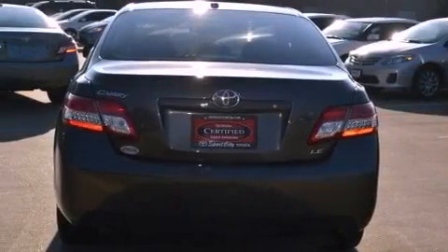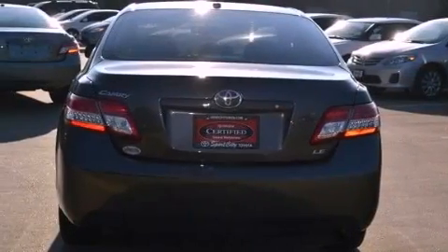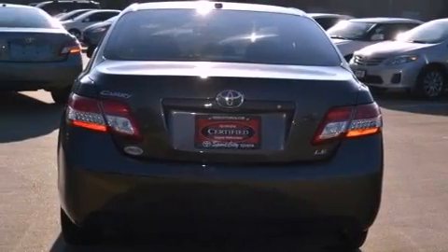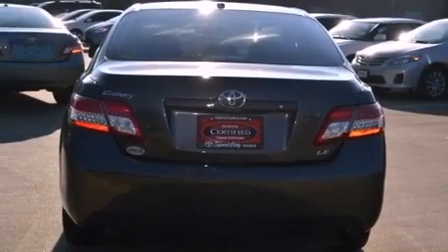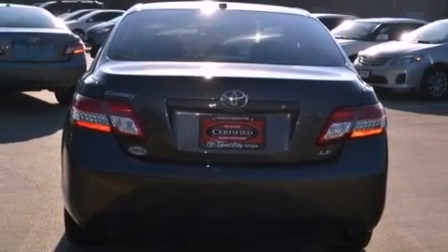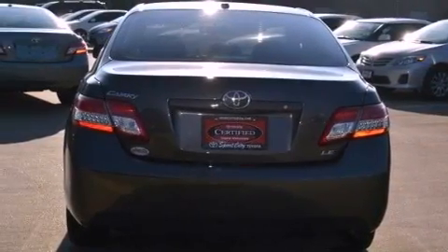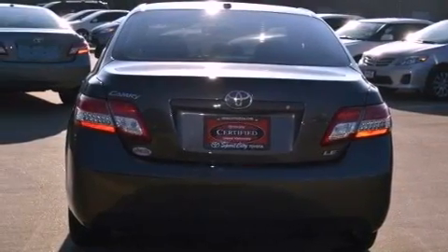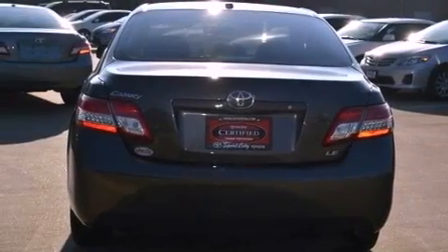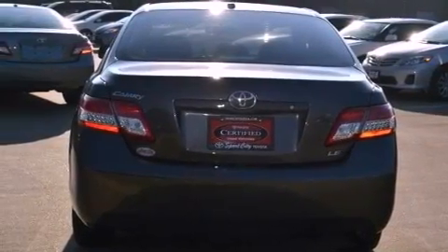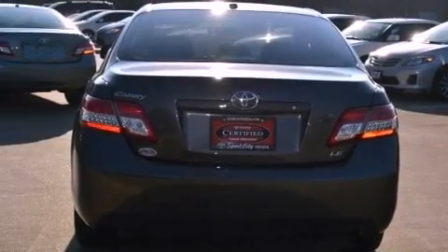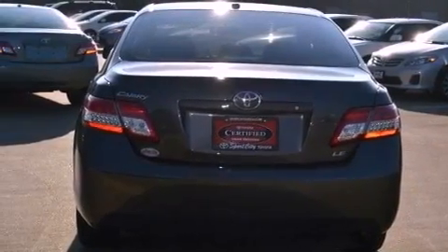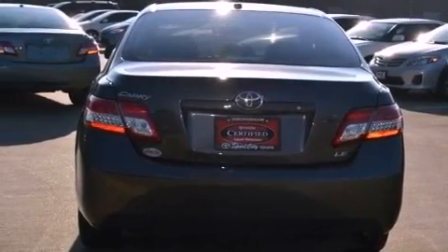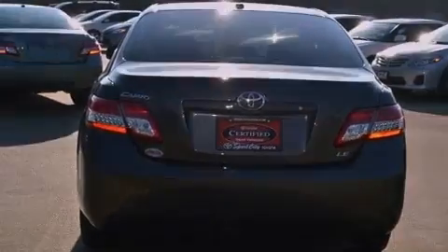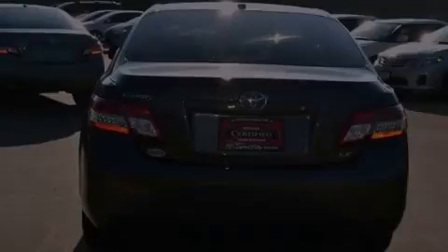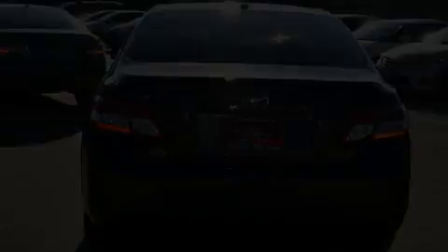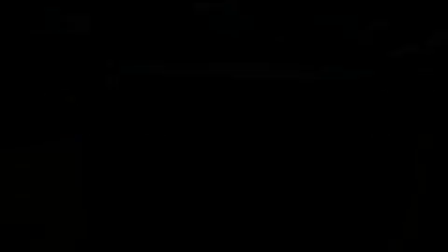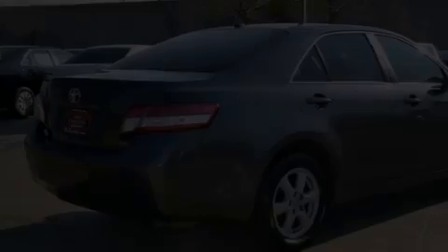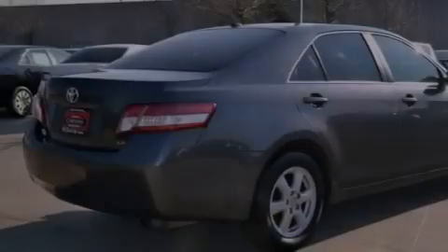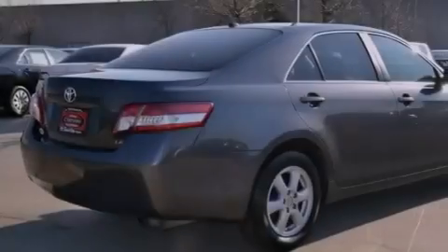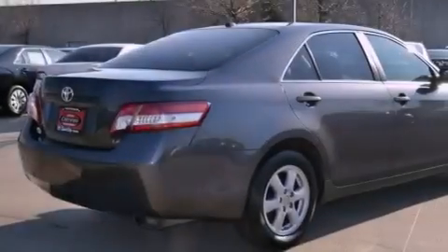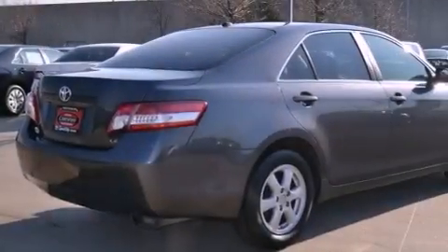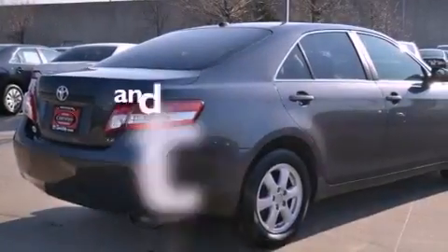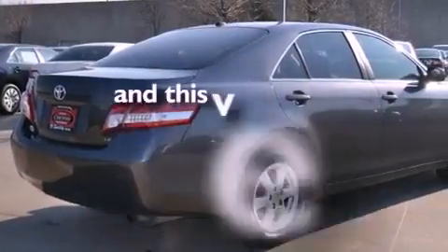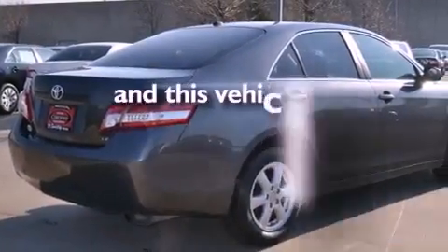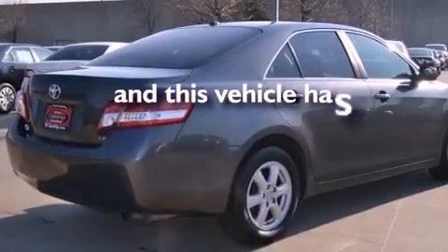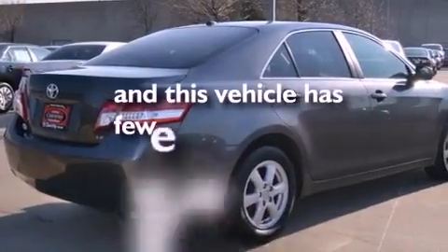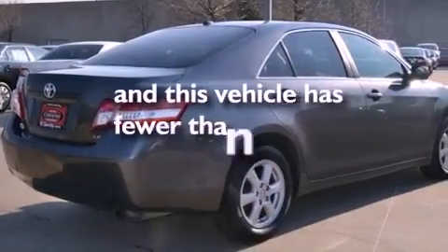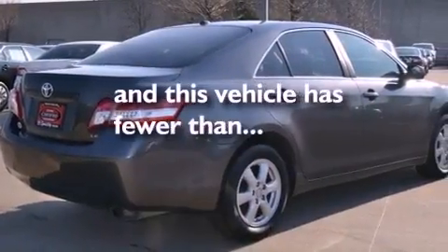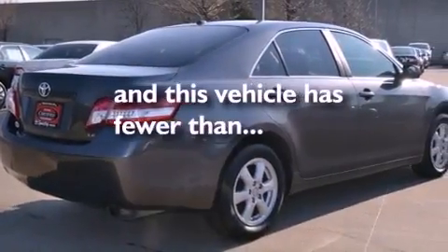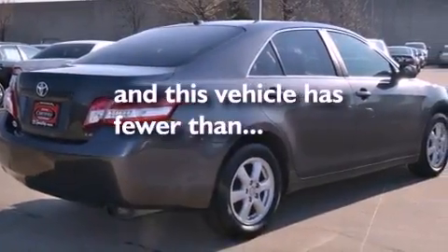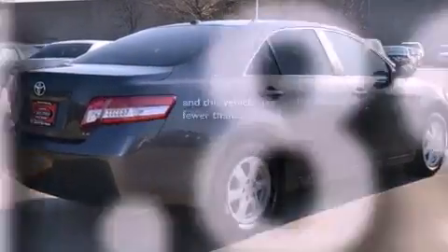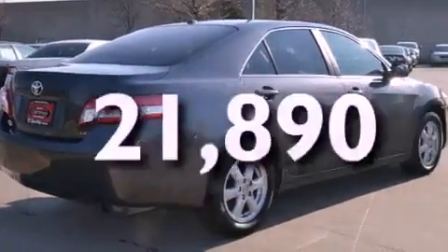Side impact airbags, latch-ready child seat anchors, air conditioning, and this vehicle has fewer than 22,000 miles on the odometer.